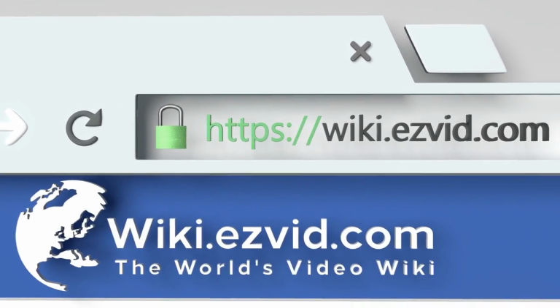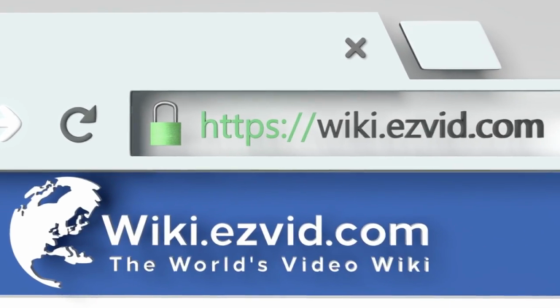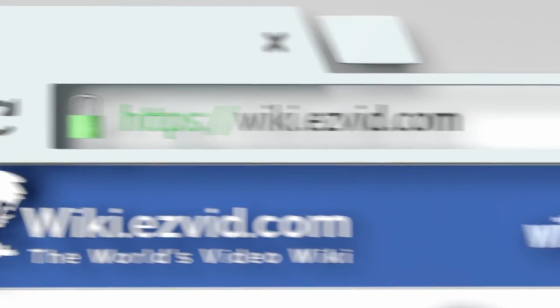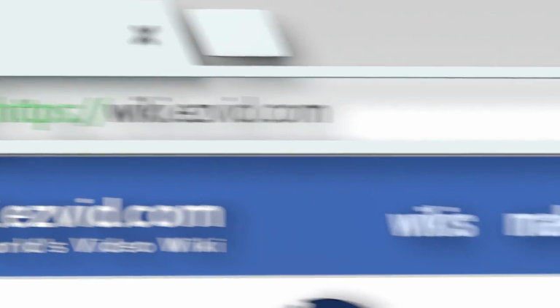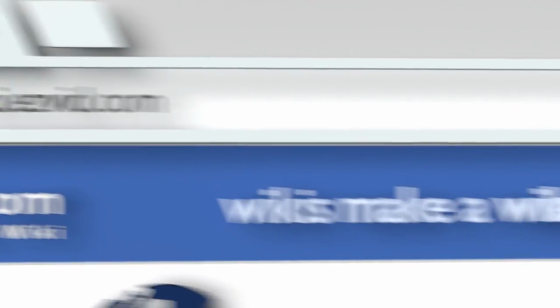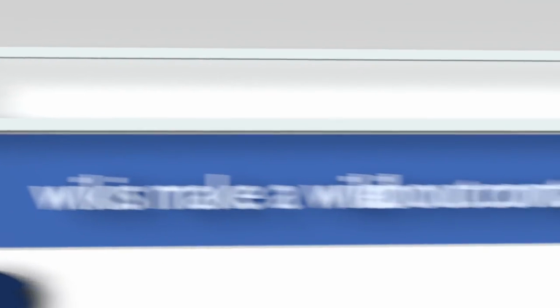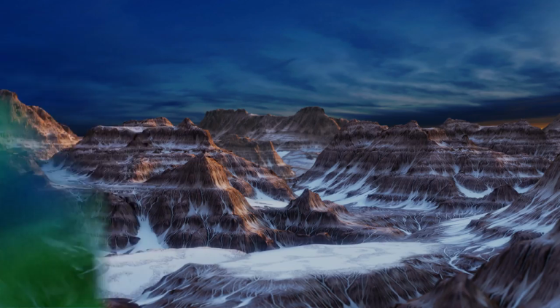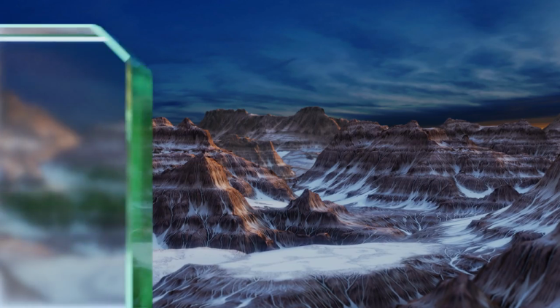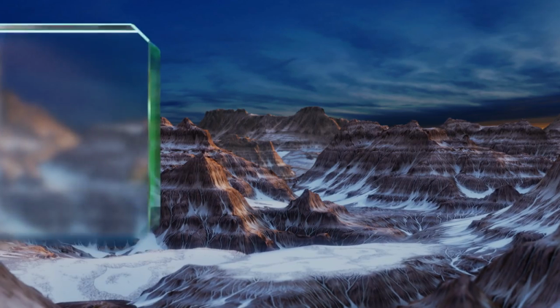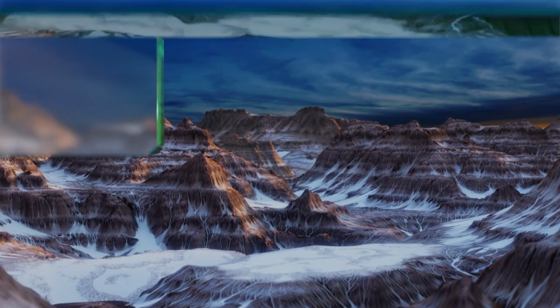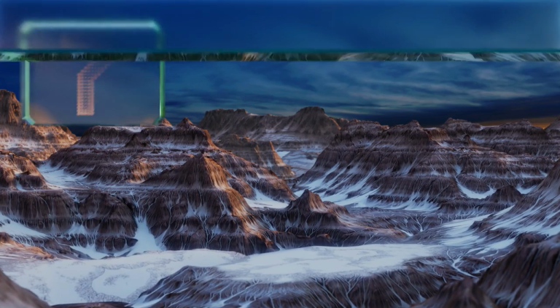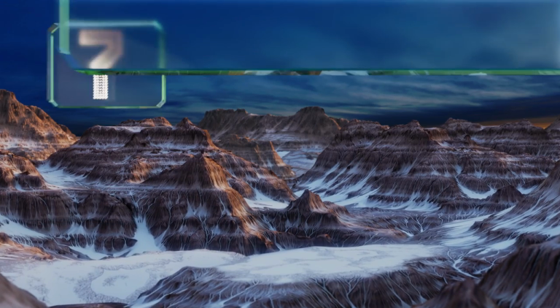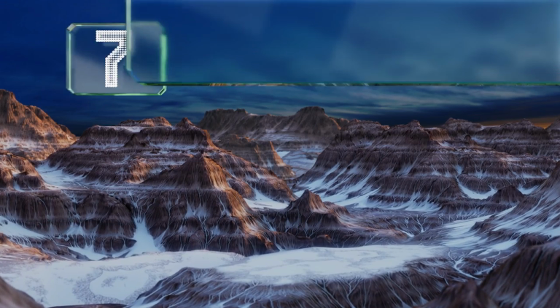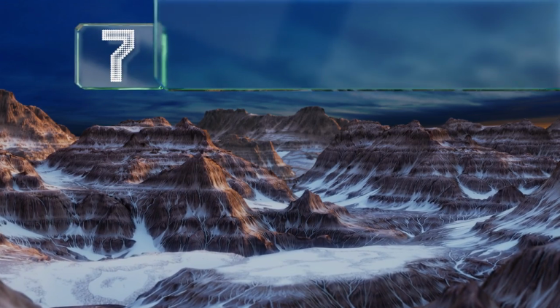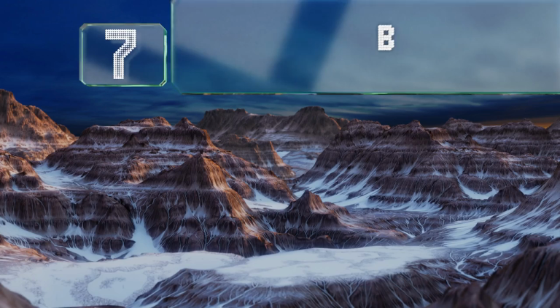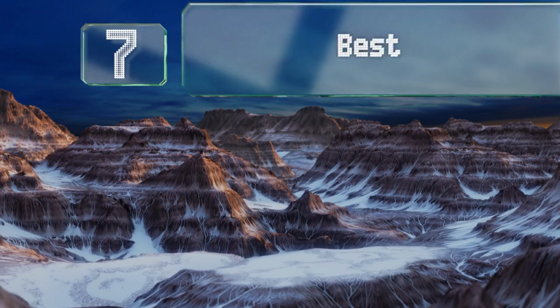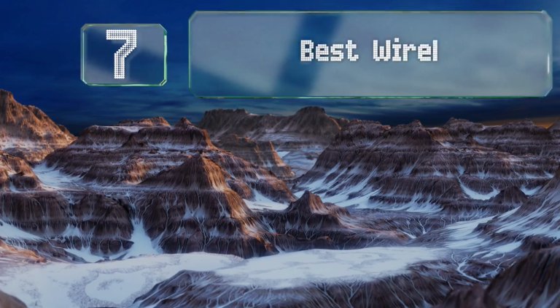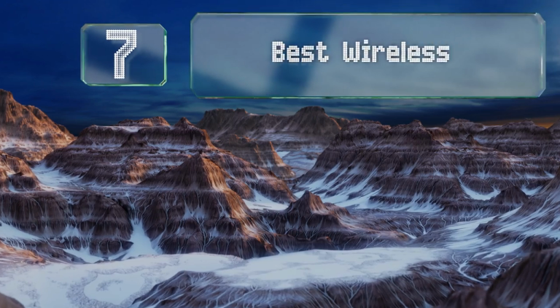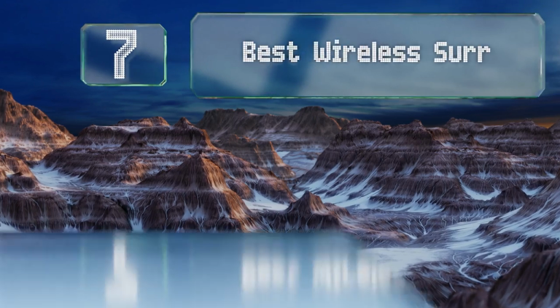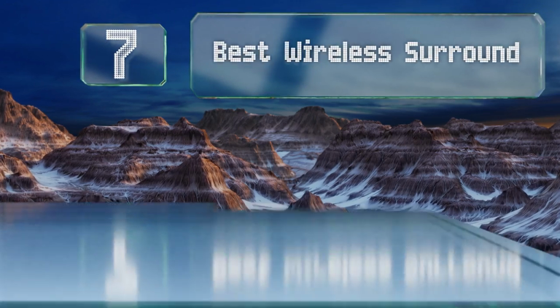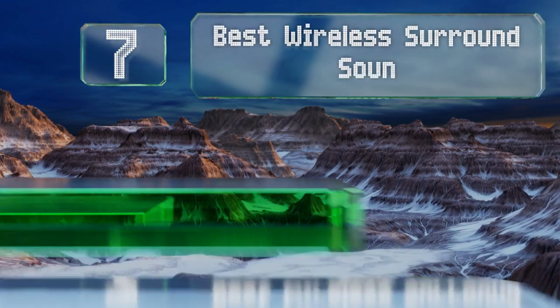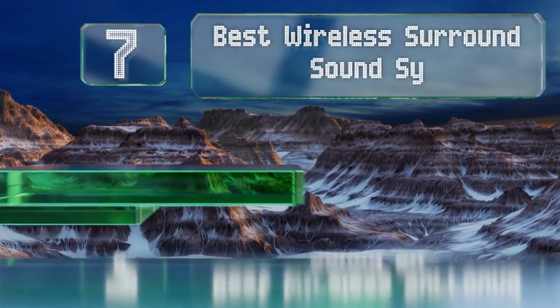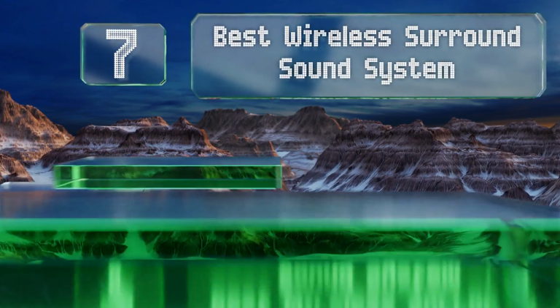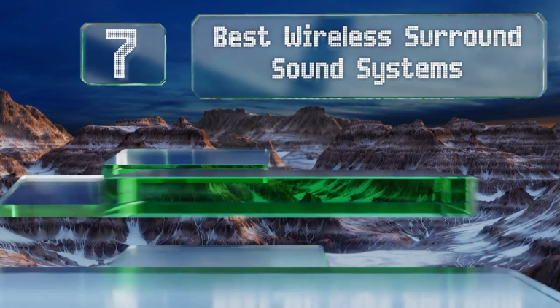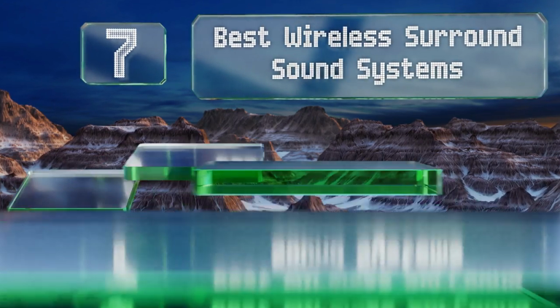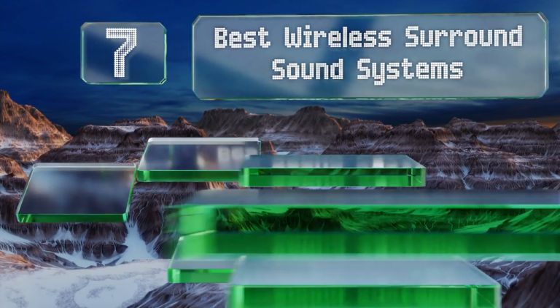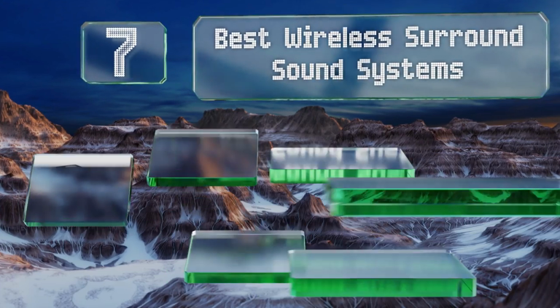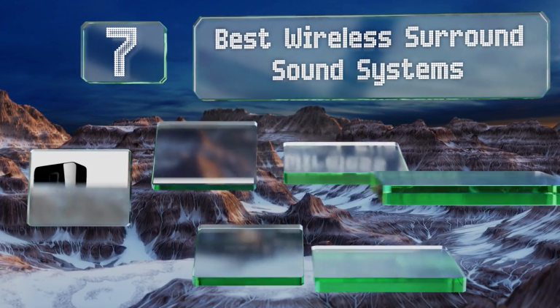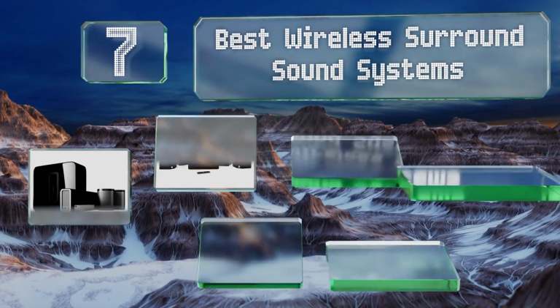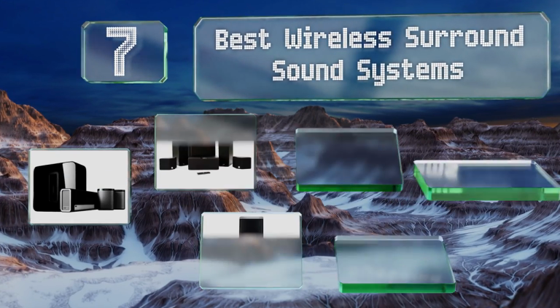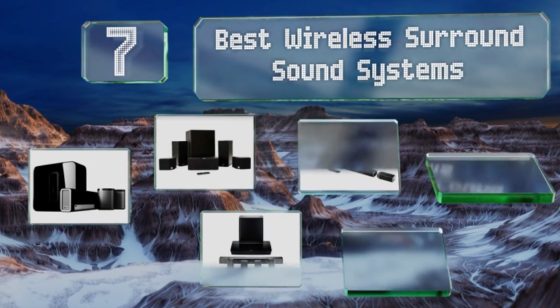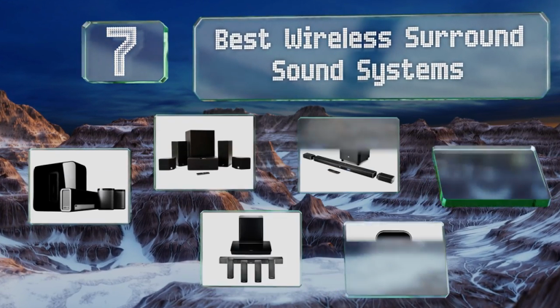EasyVid presents the seven best wireless surround sound systems. Let's get started with the list.